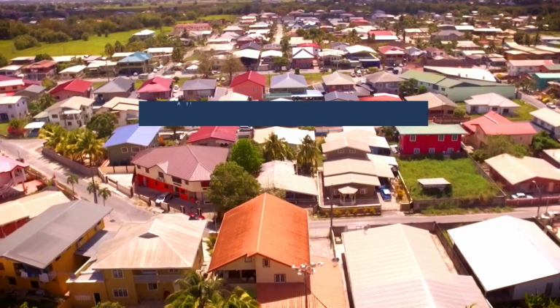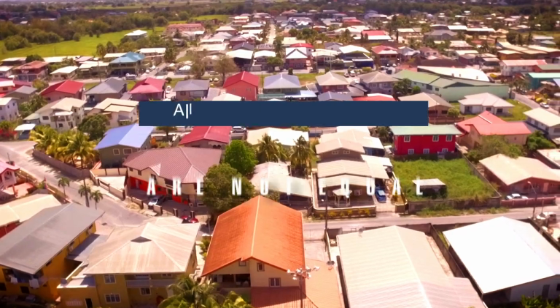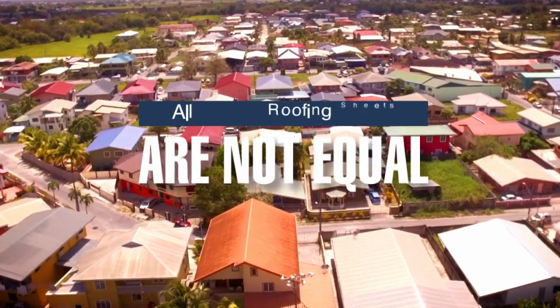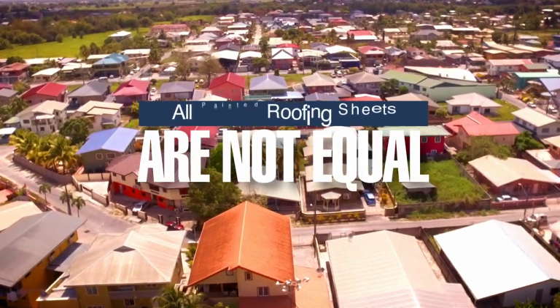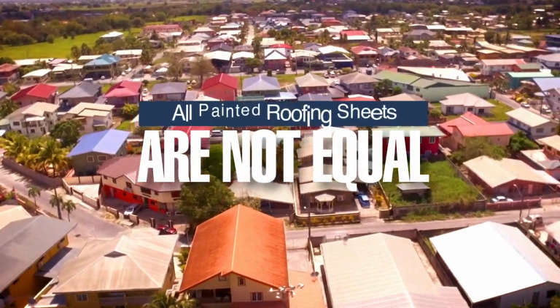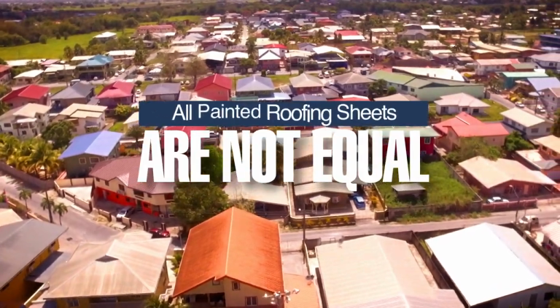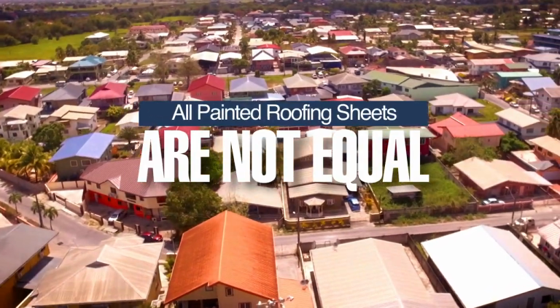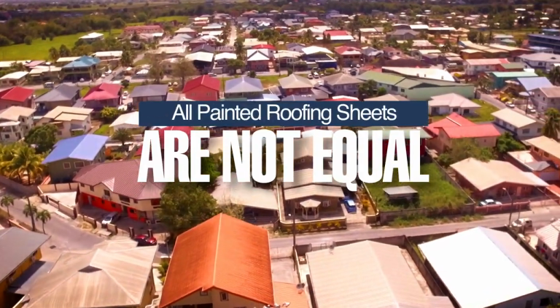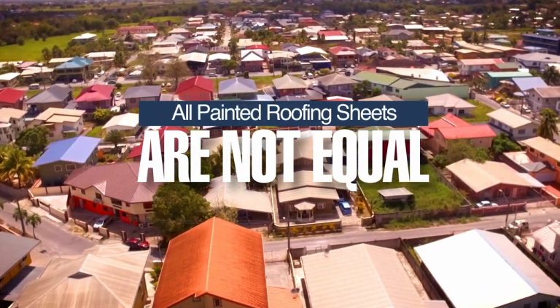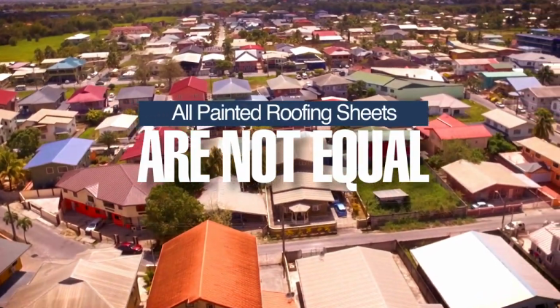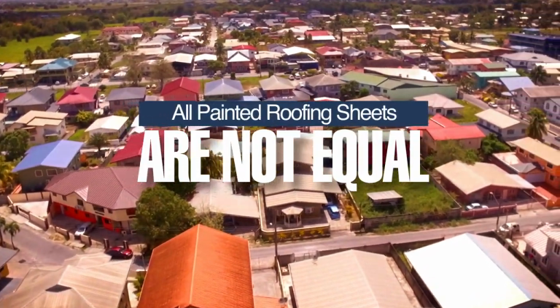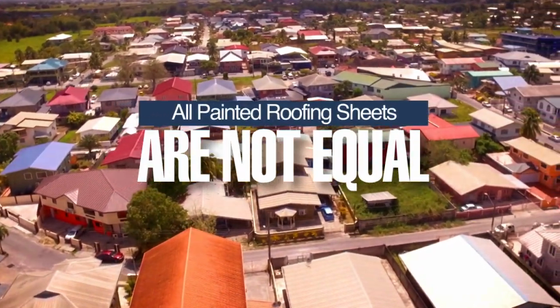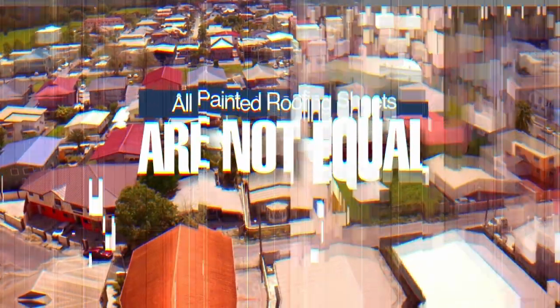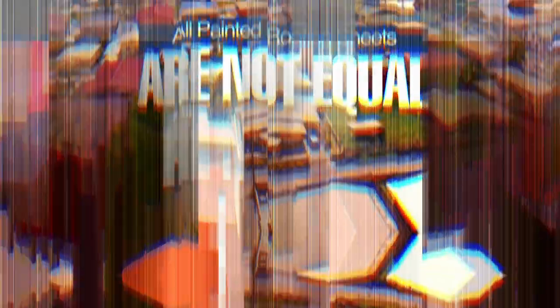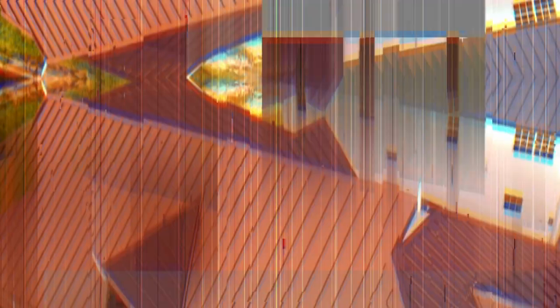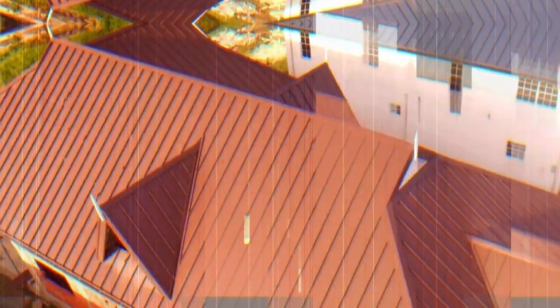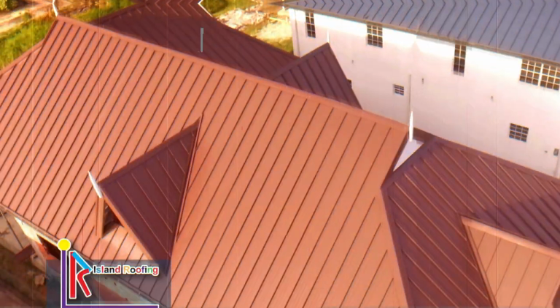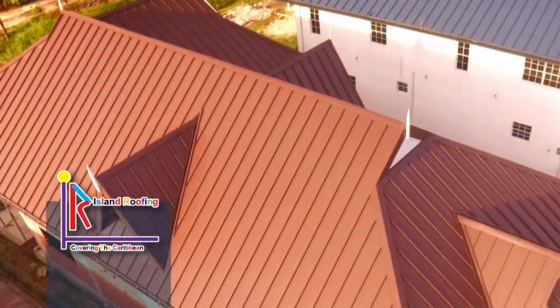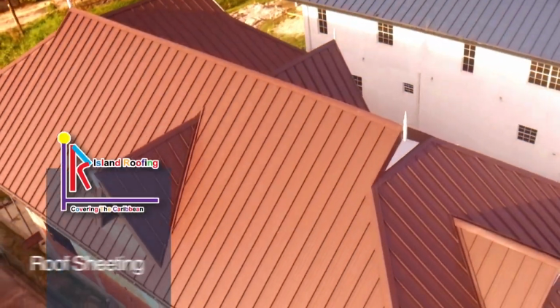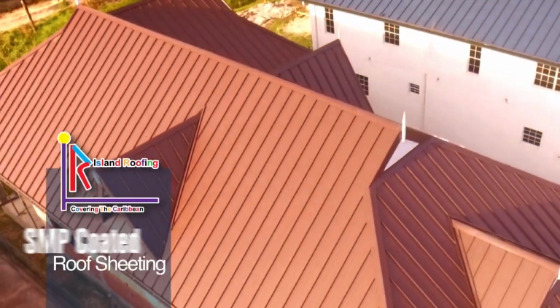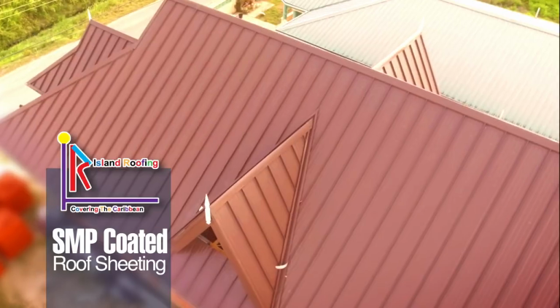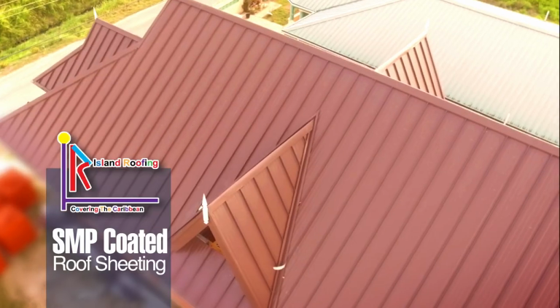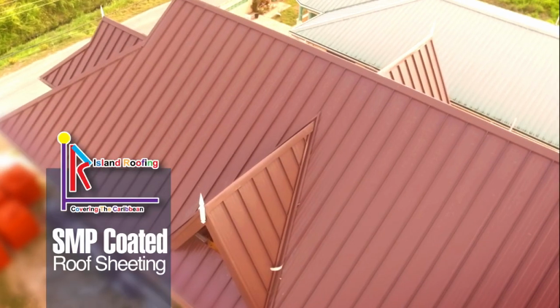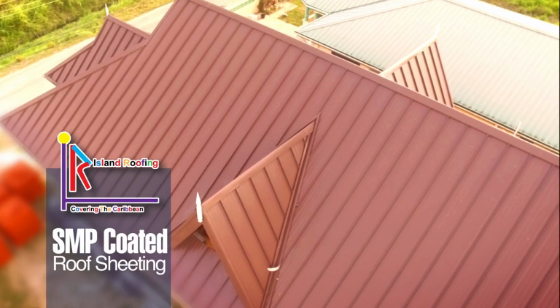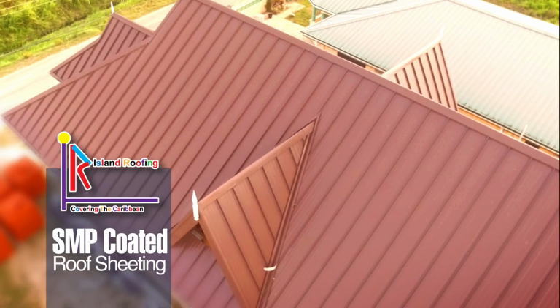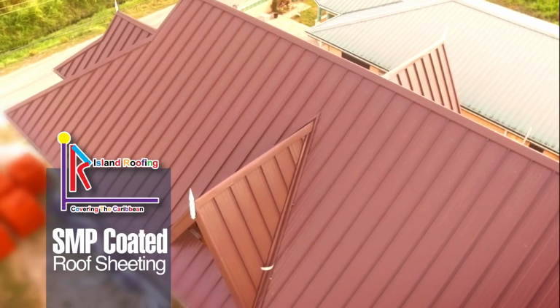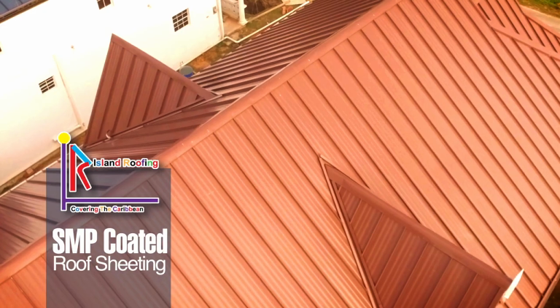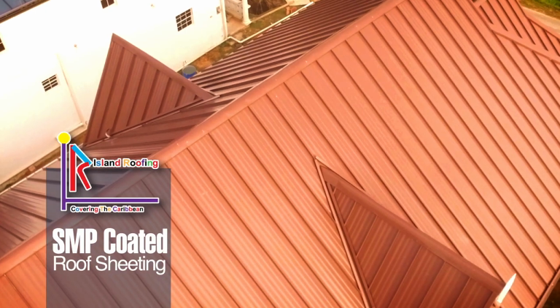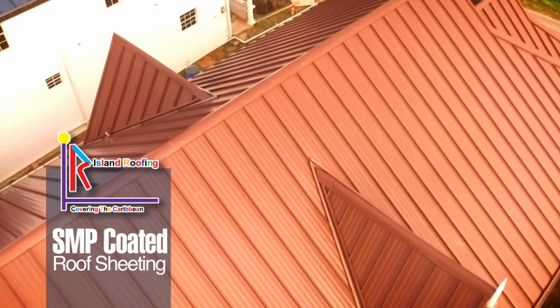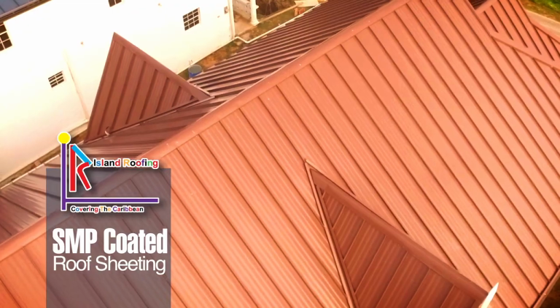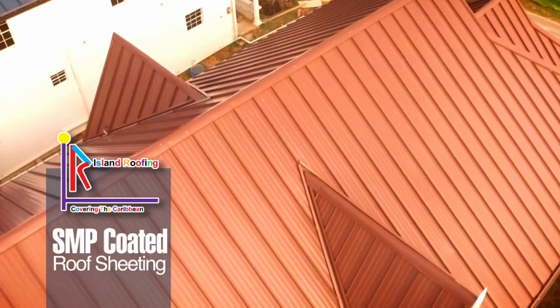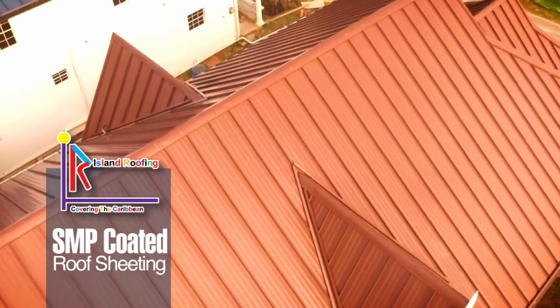All painted roofing sheets are not equal. Try SMP Coated Roof Sheeting from Island Roofing.